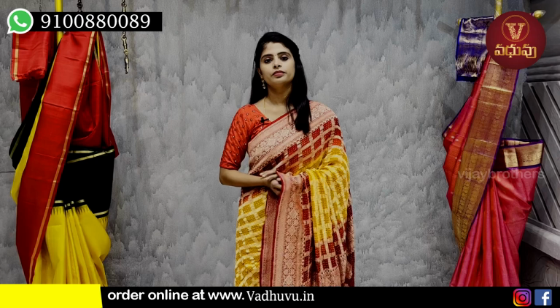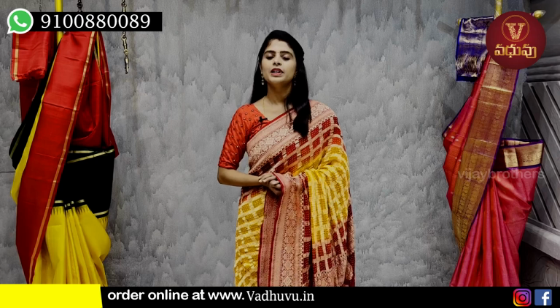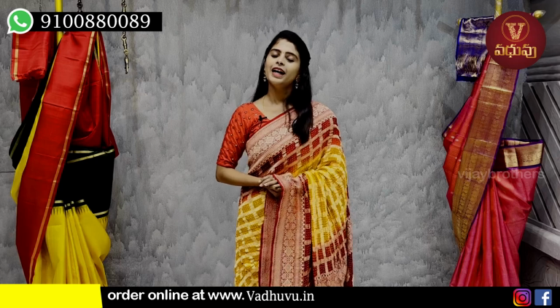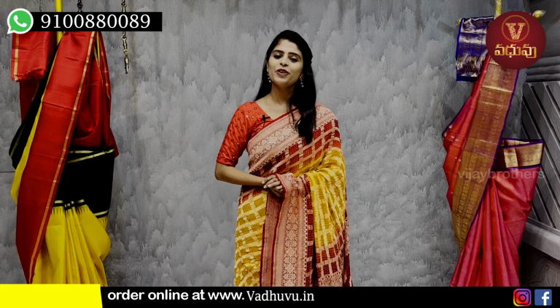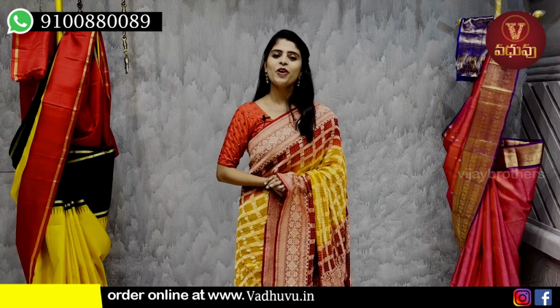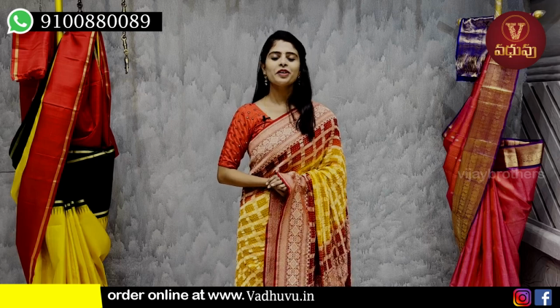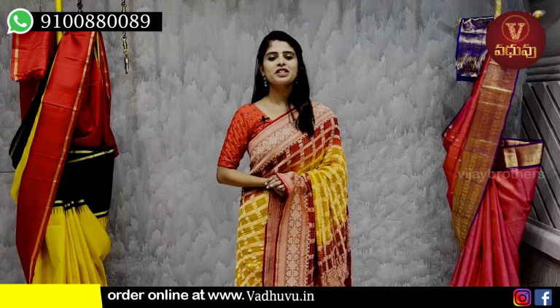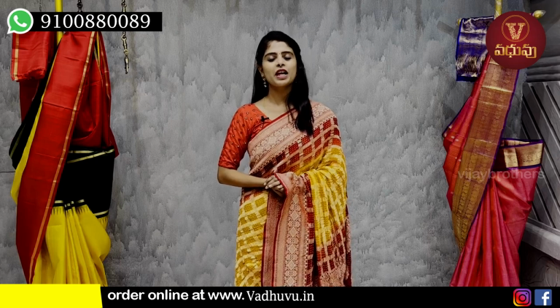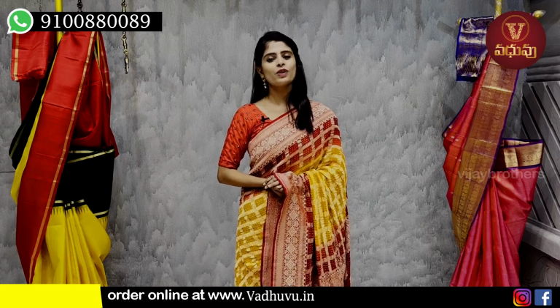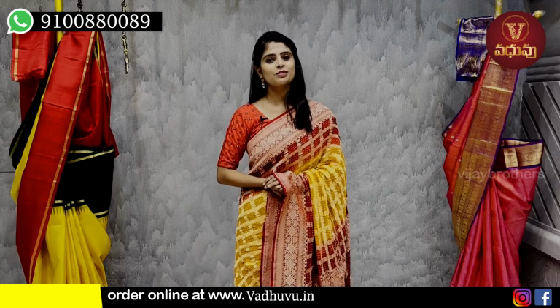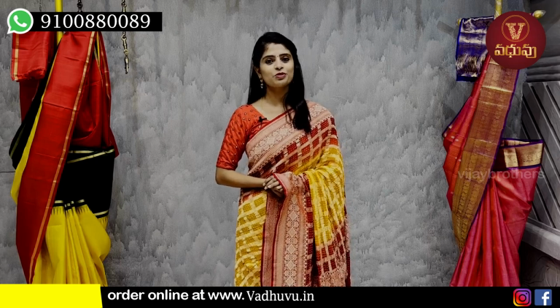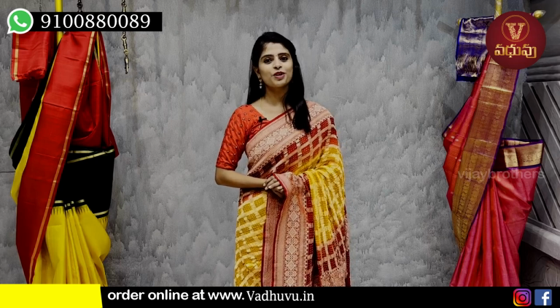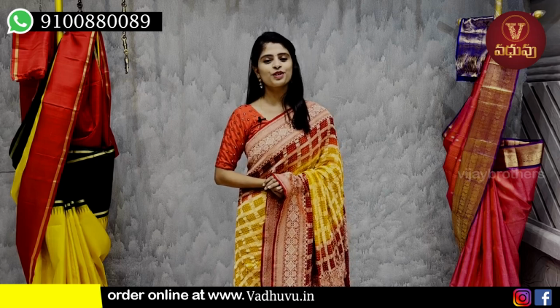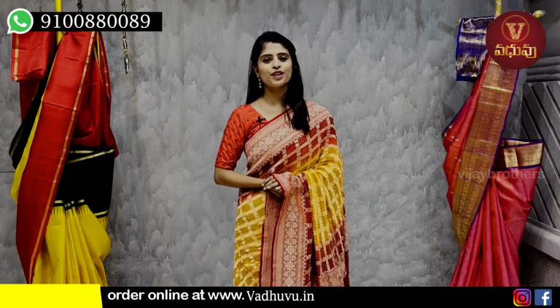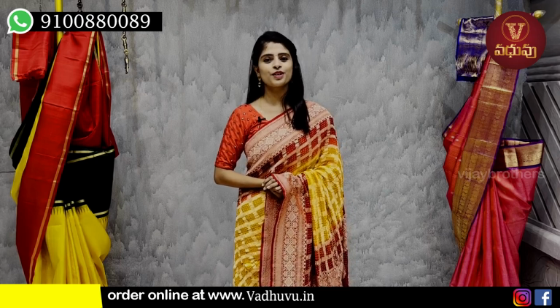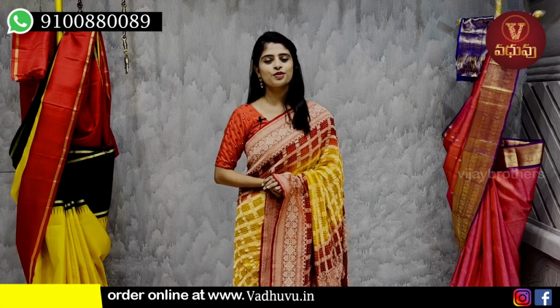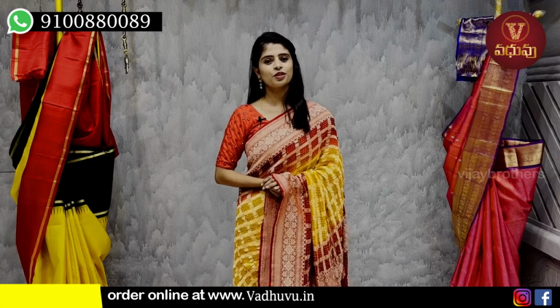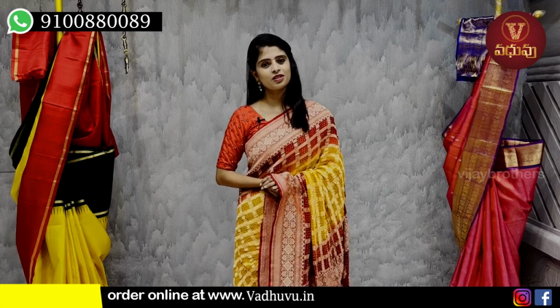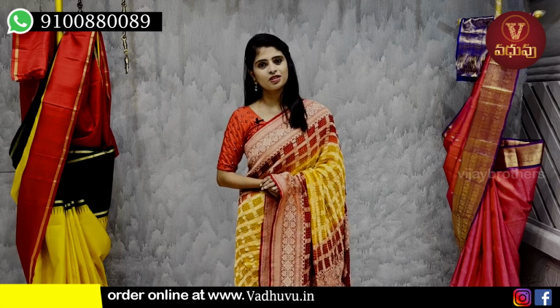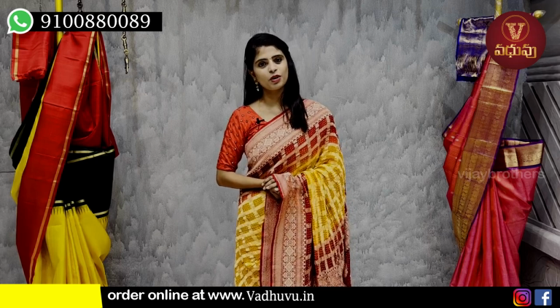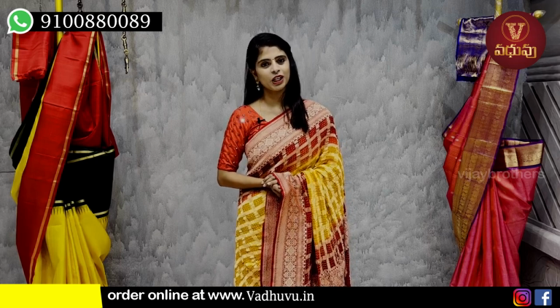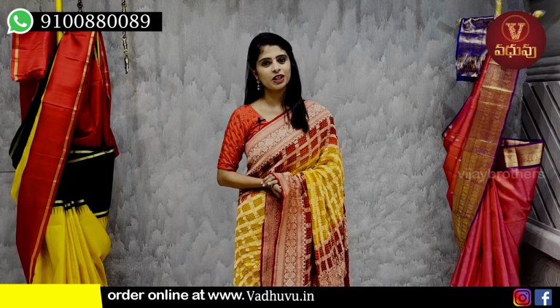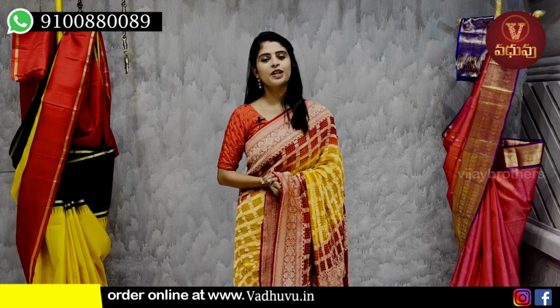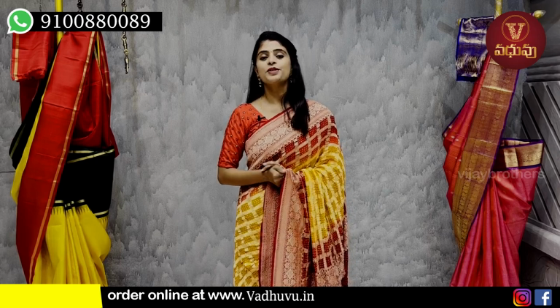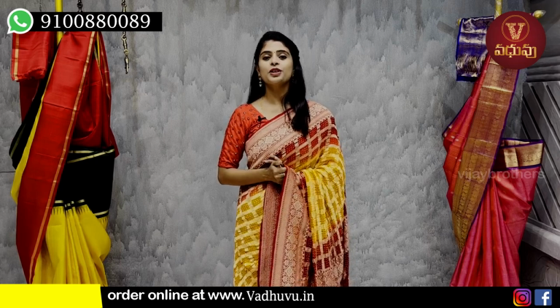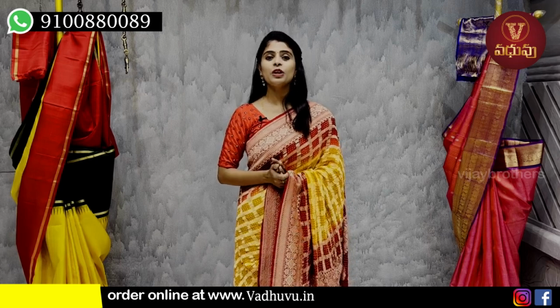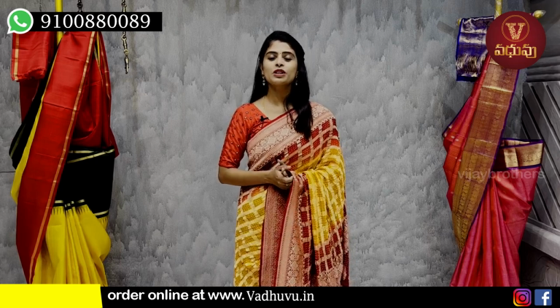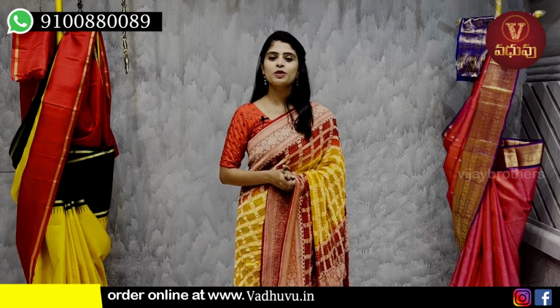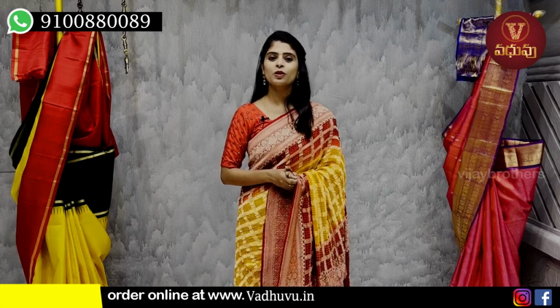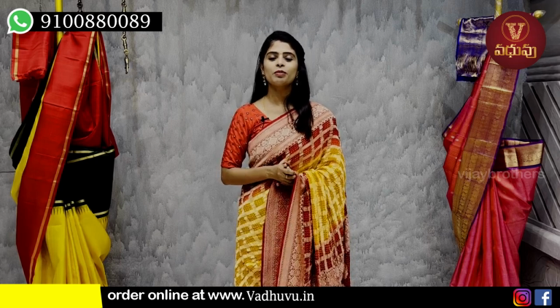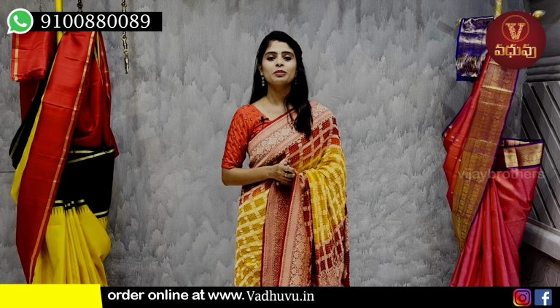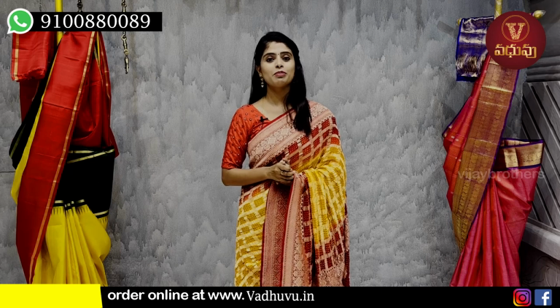Hello all, Namaste! Welcome to Wadhumu Designer Studio. This is Monica. In this episode, I am going to walk you through our saree collection.